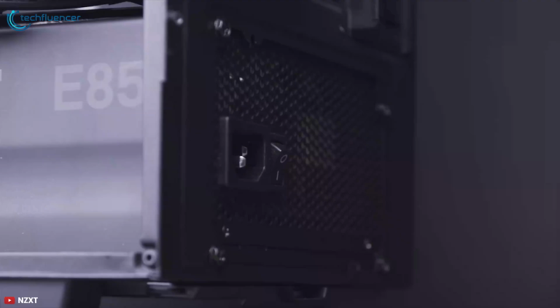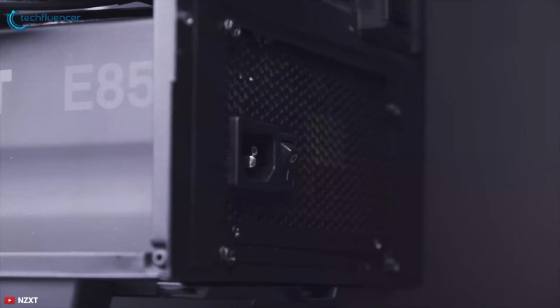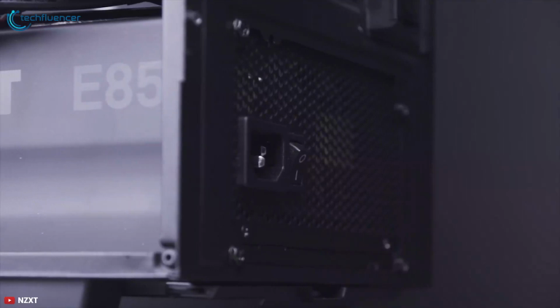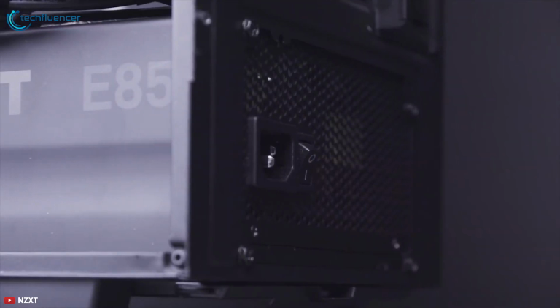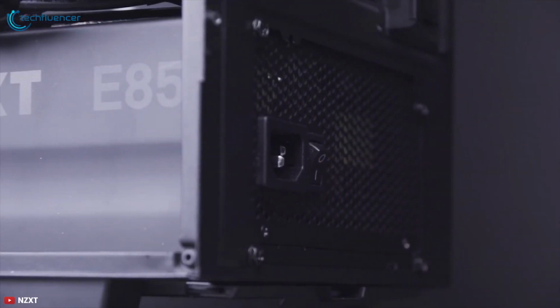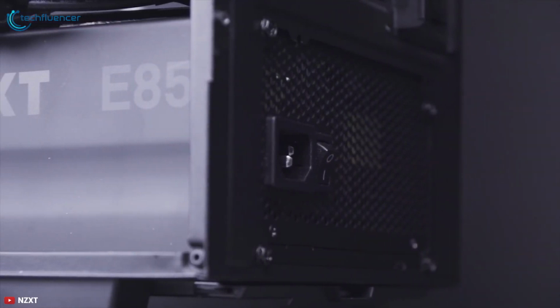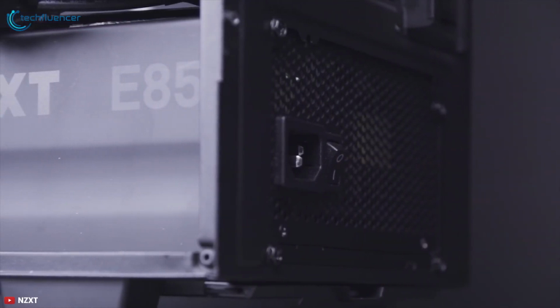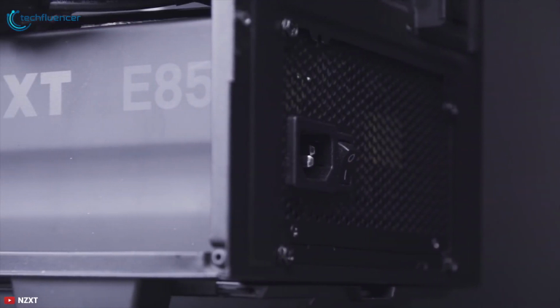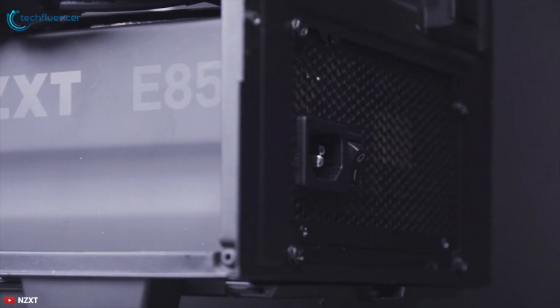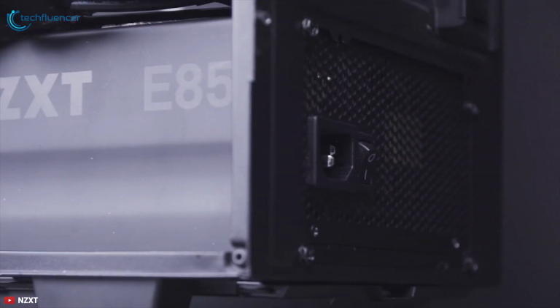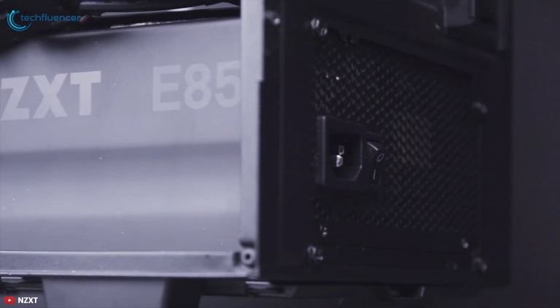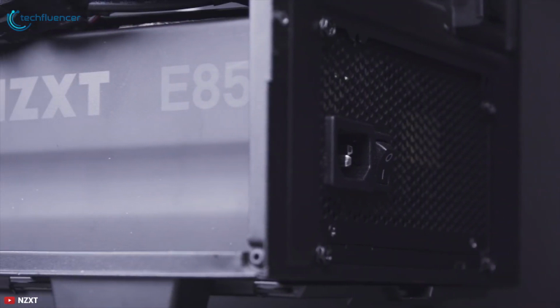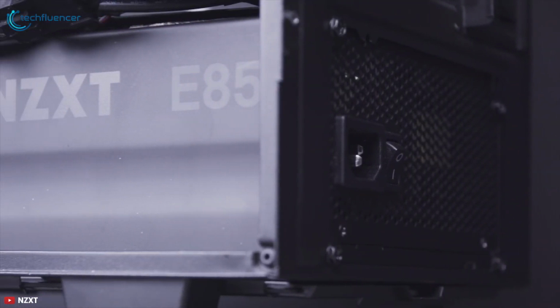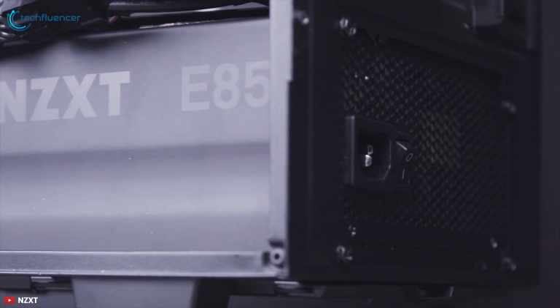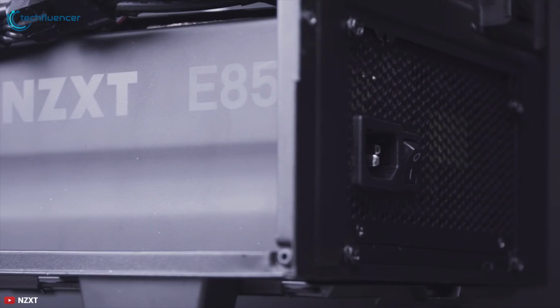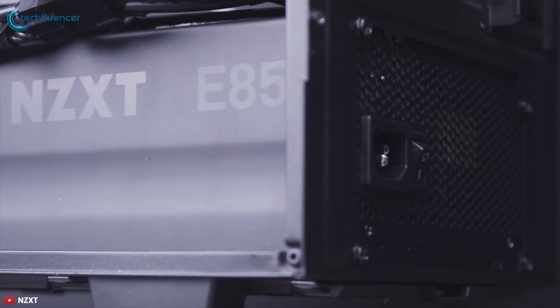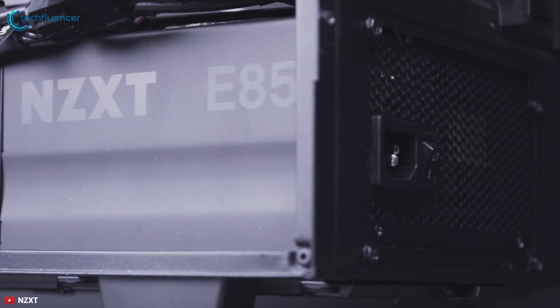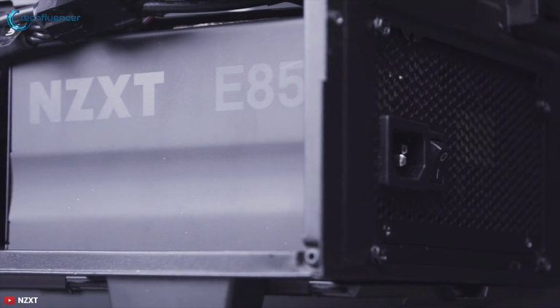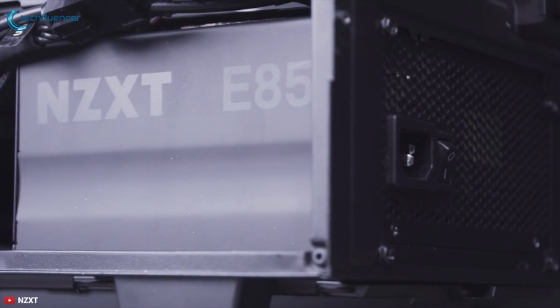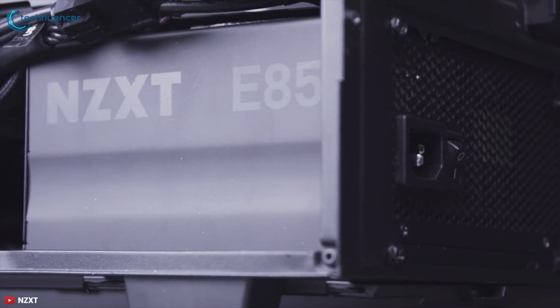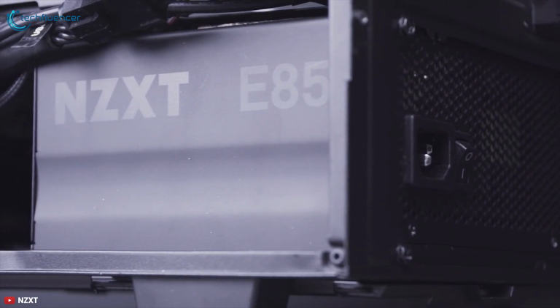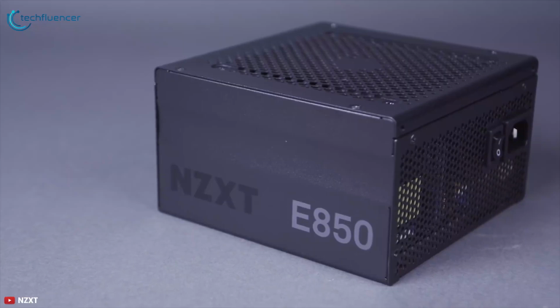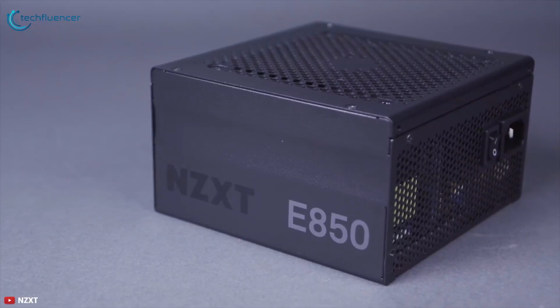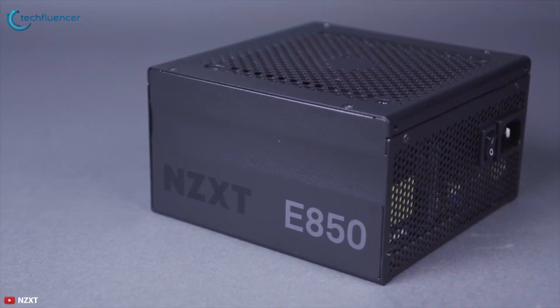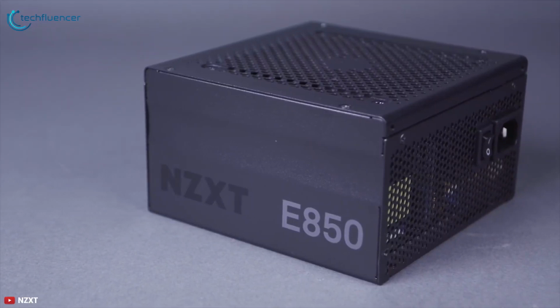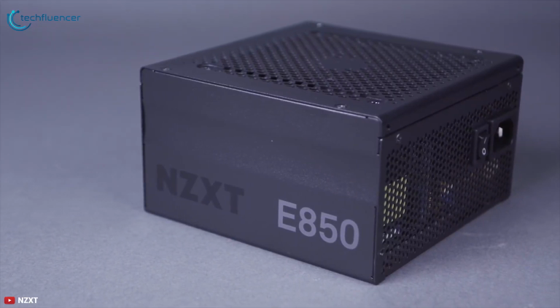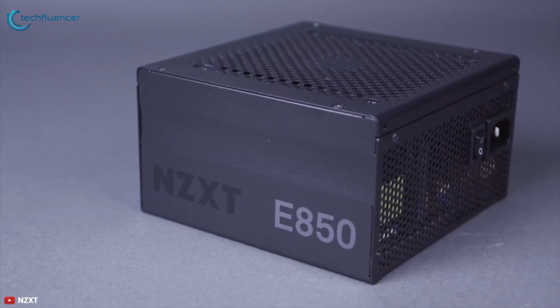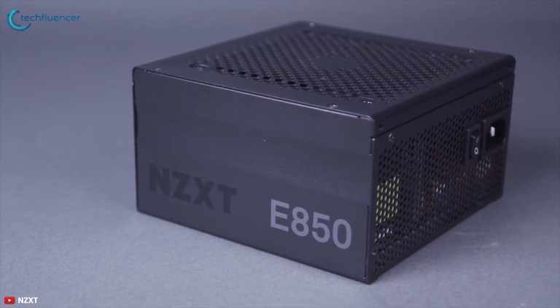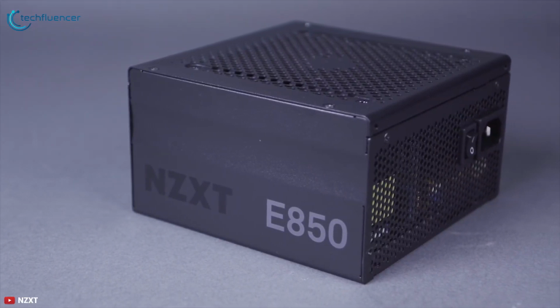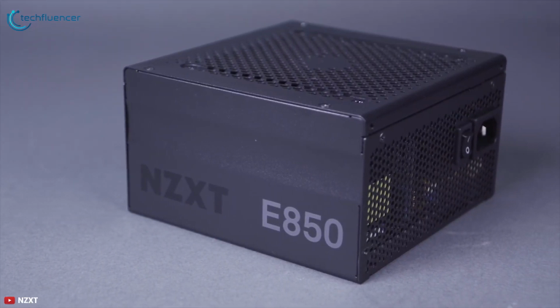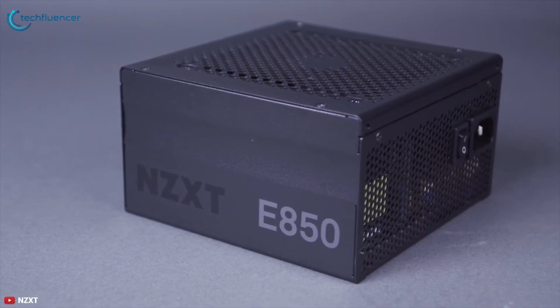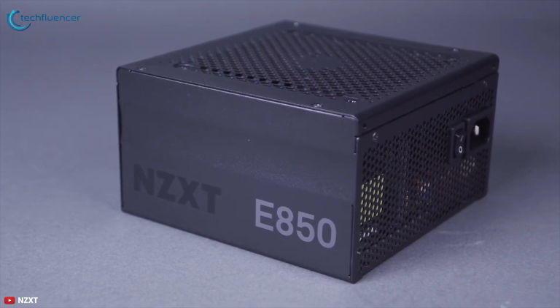The NZXT E-Series power supply will deliver both peace of mind and clean, reliable power to your gaming system.